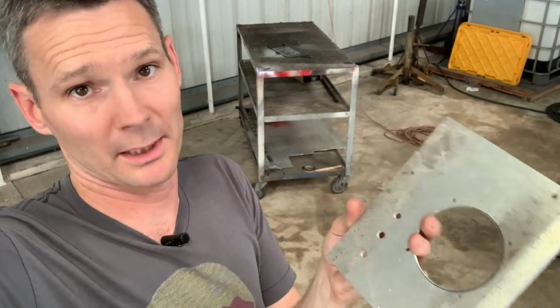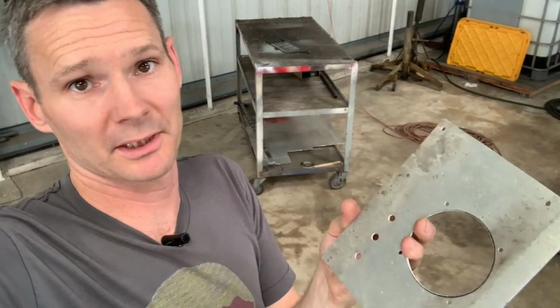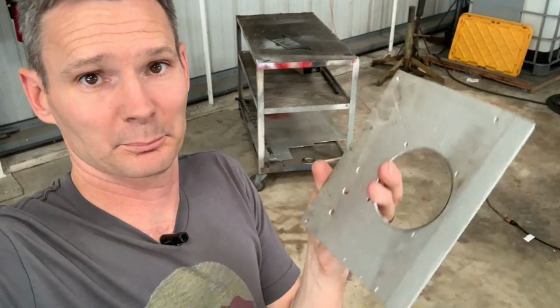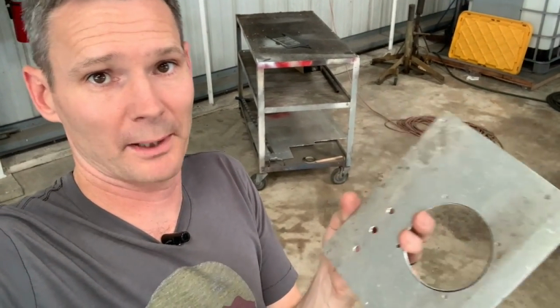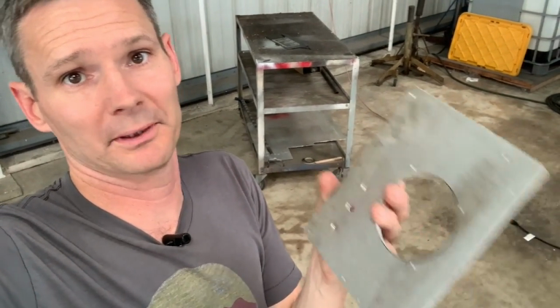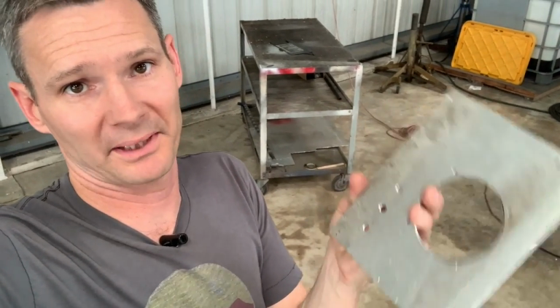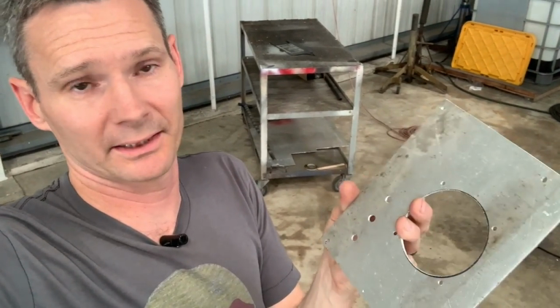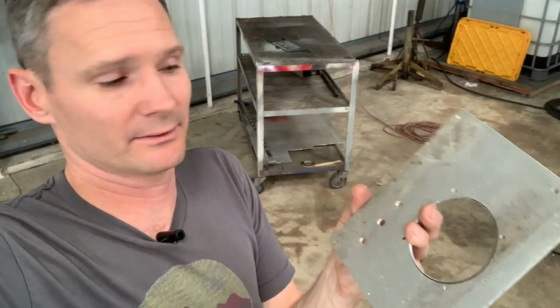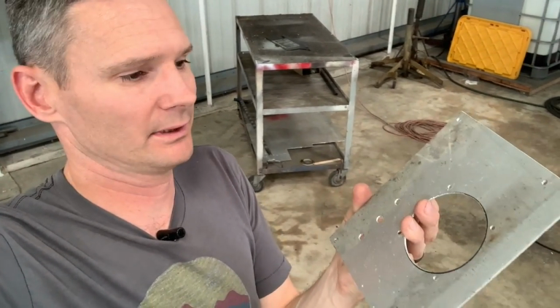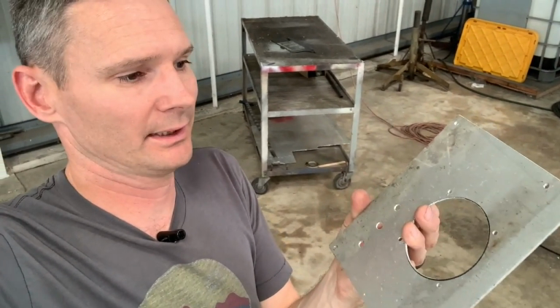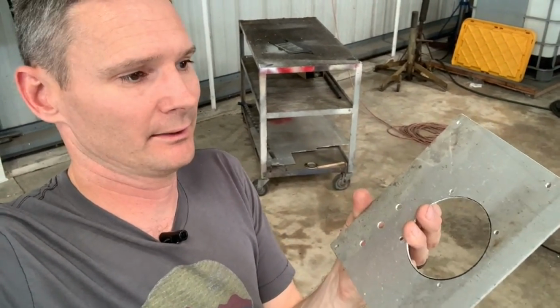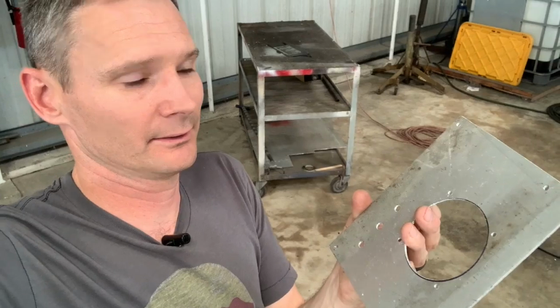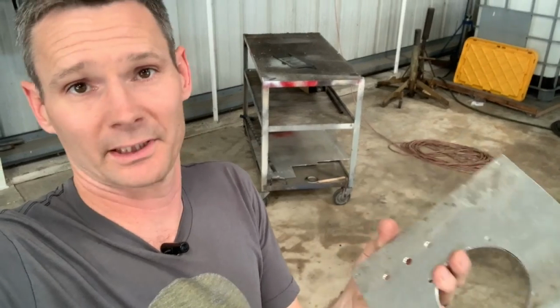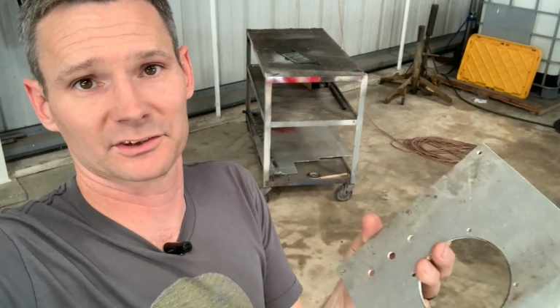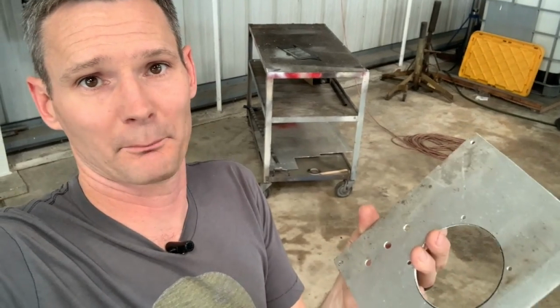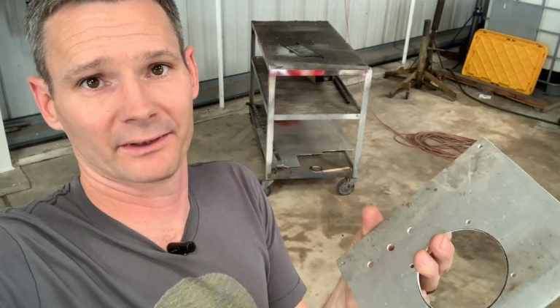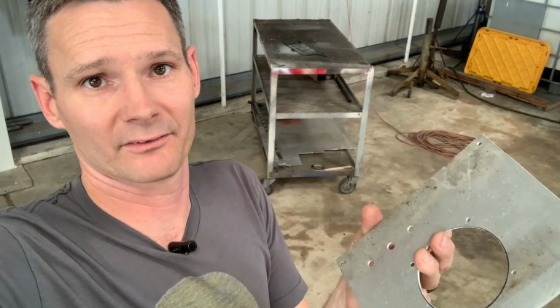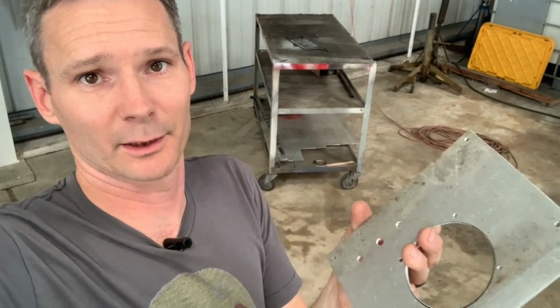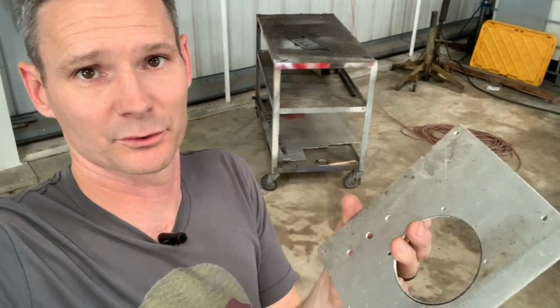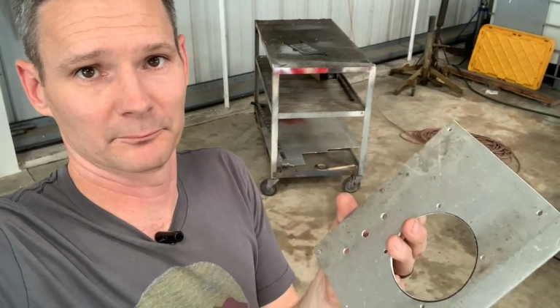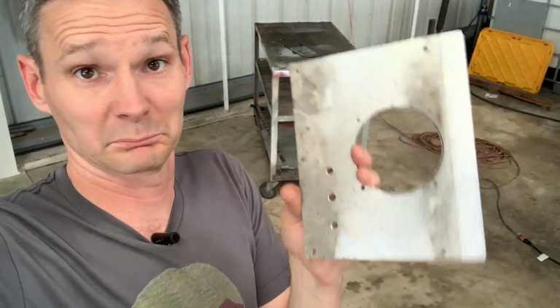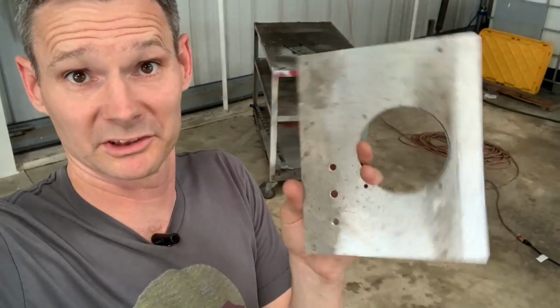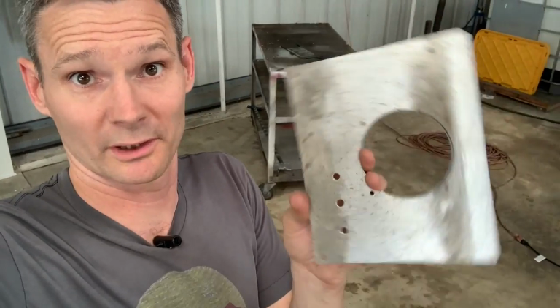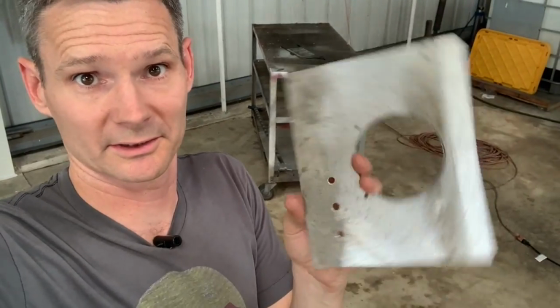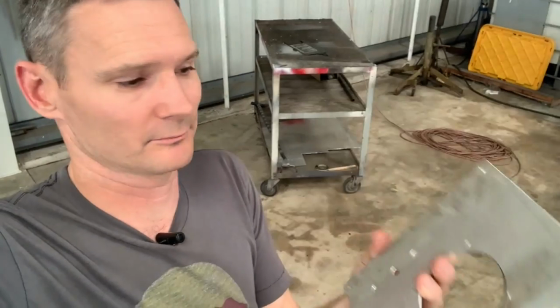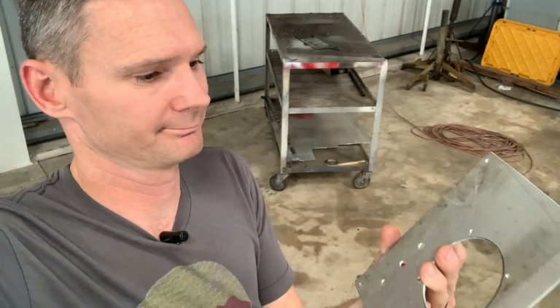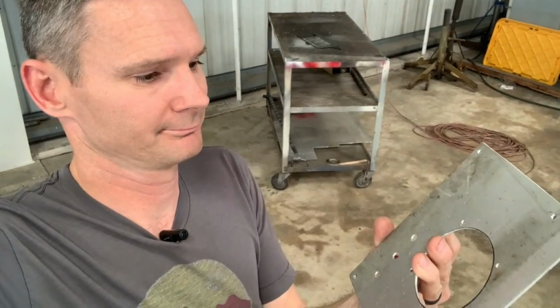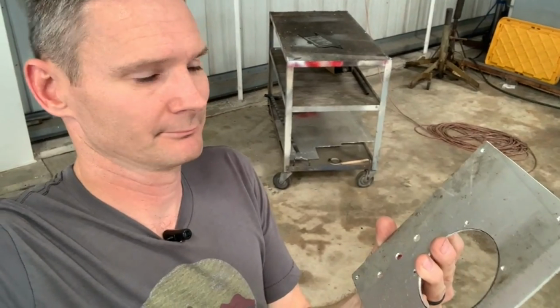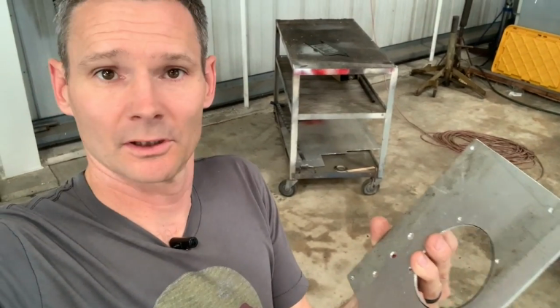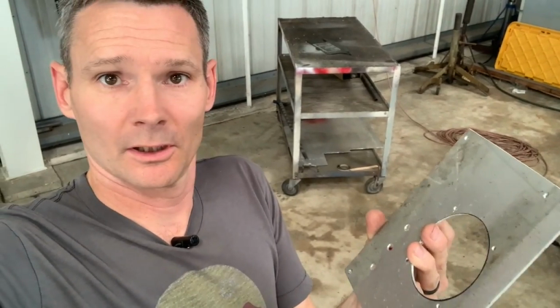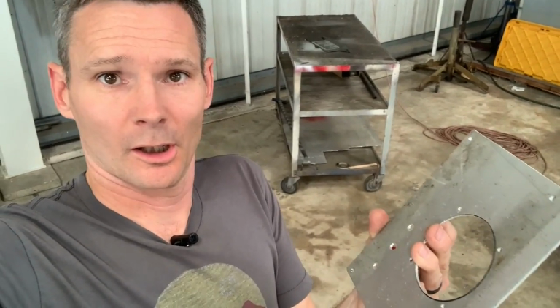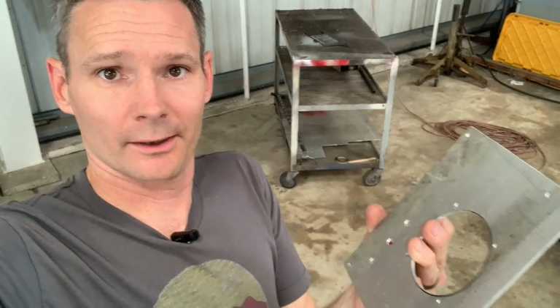Prime it, prep it, paint it, and then we can start mounting everything up to it. This is a great start.